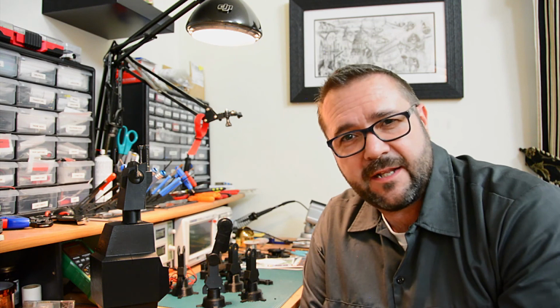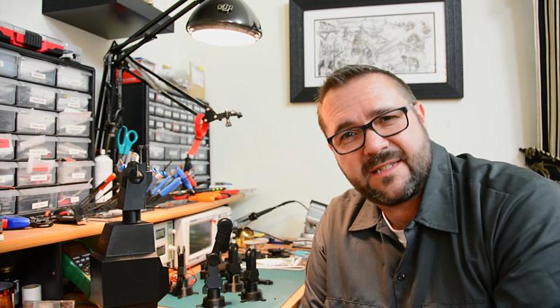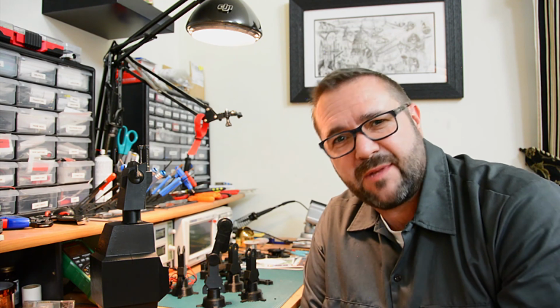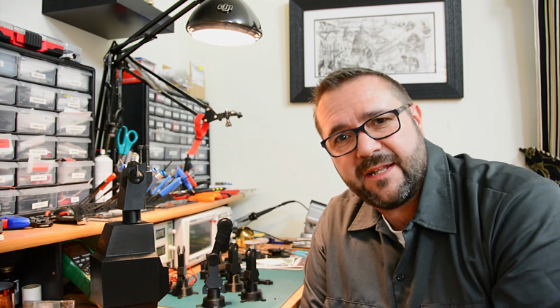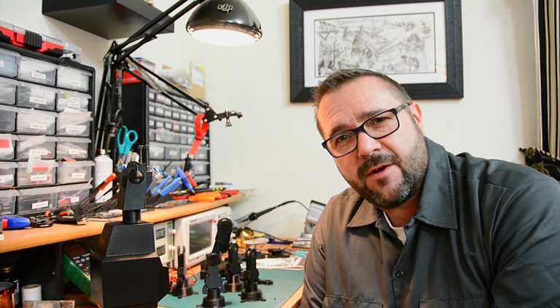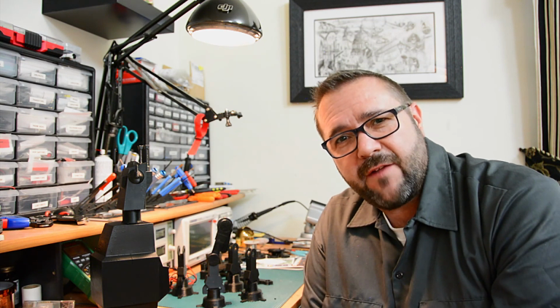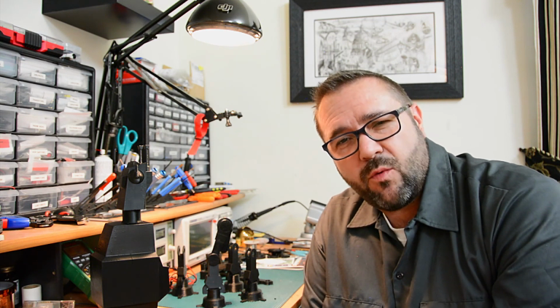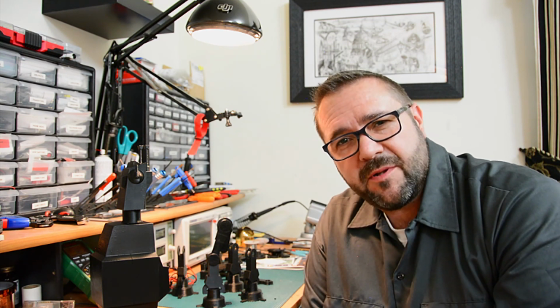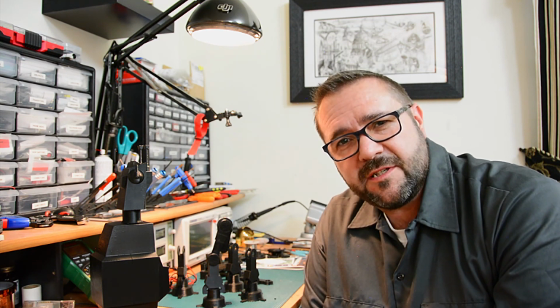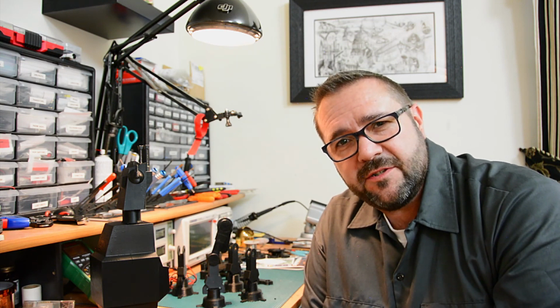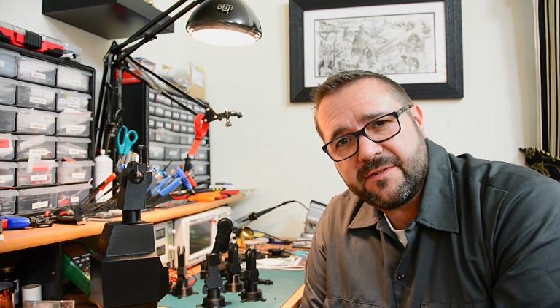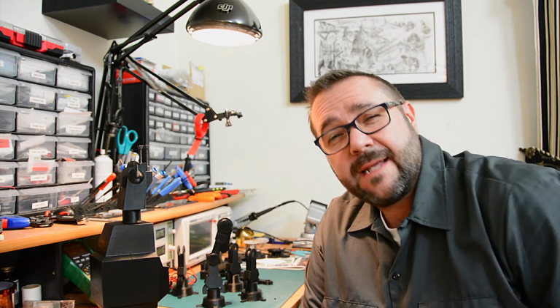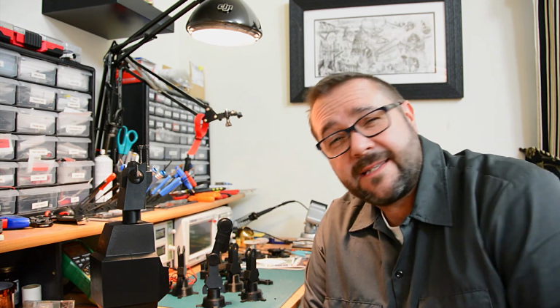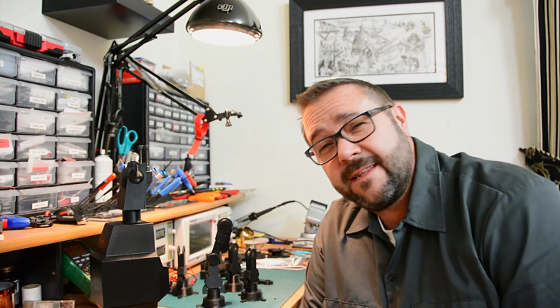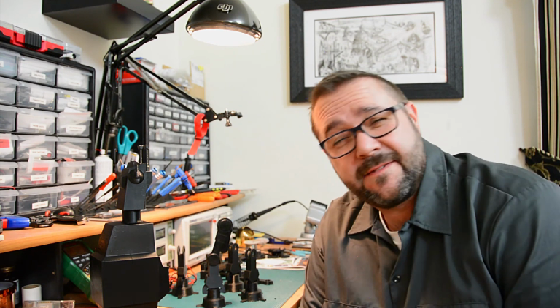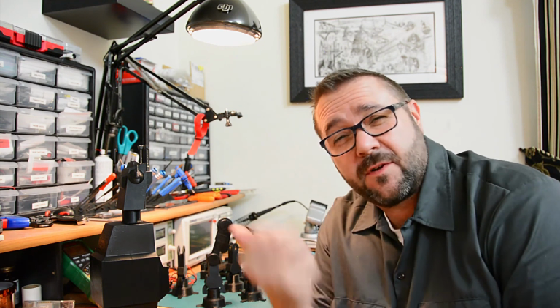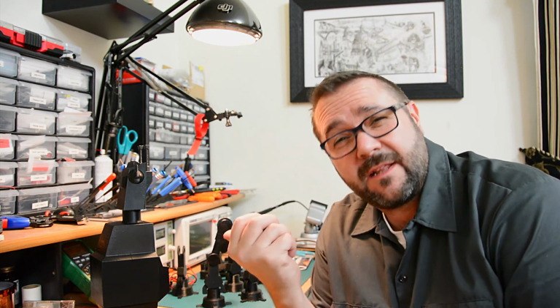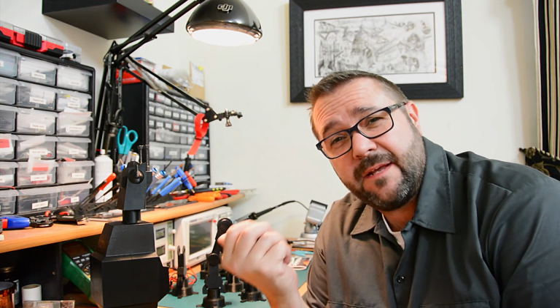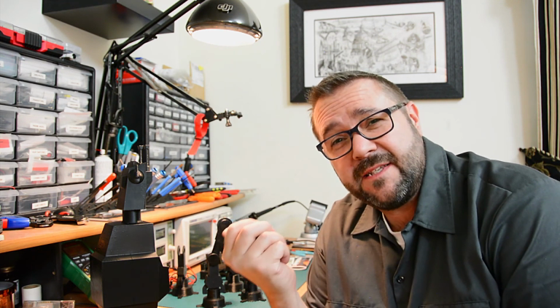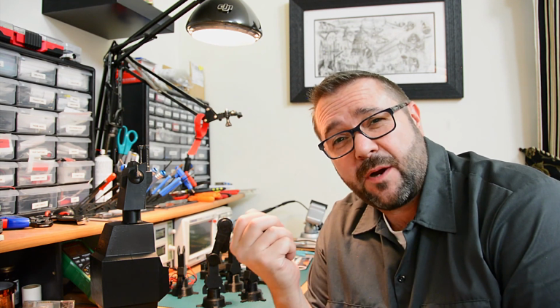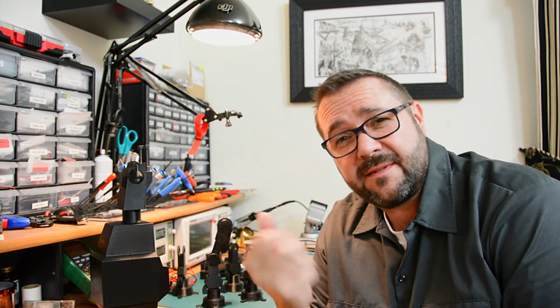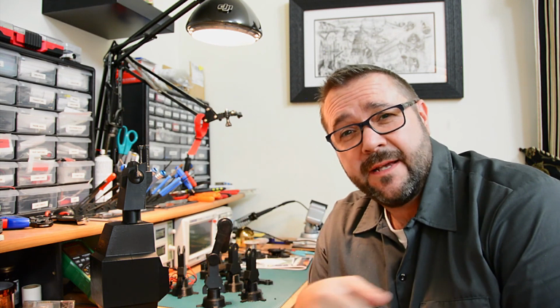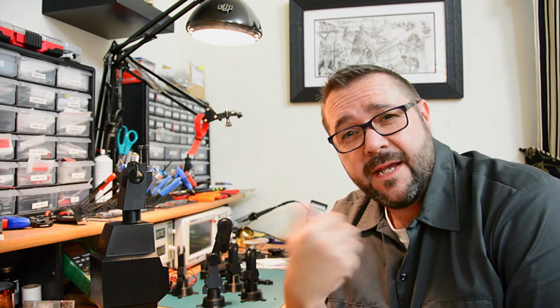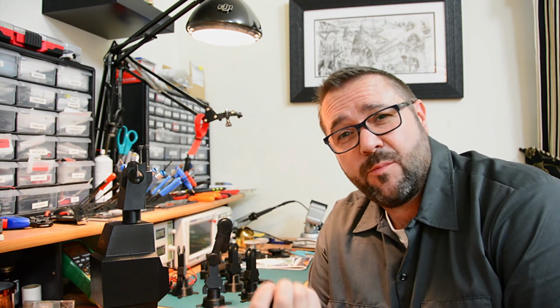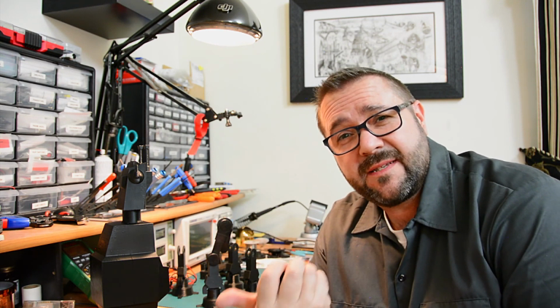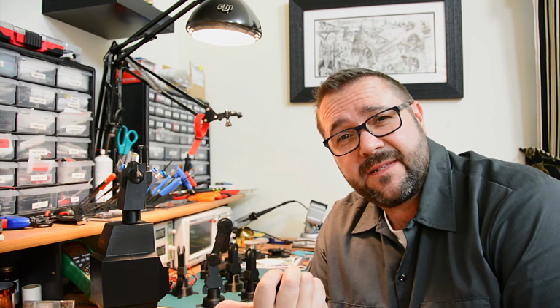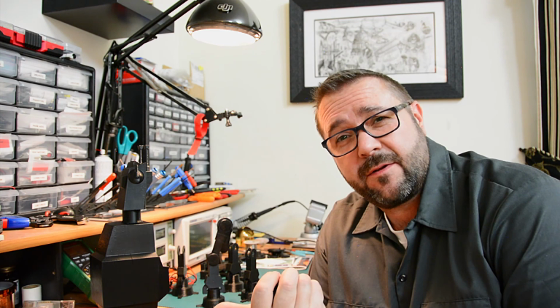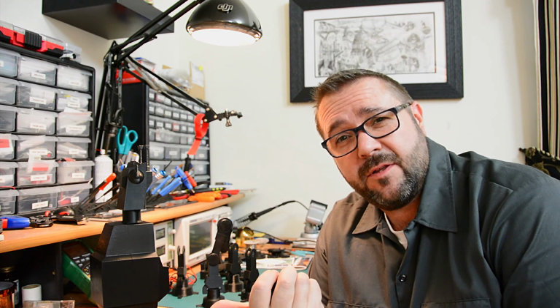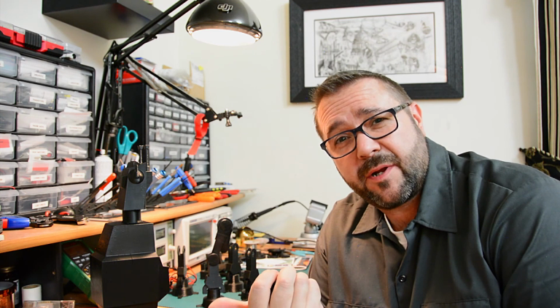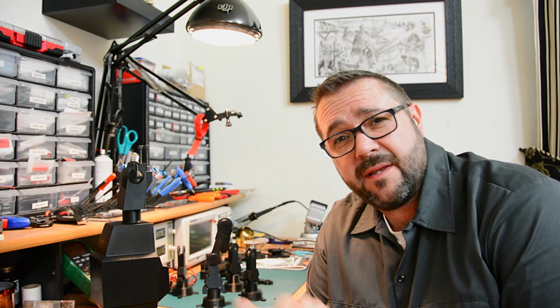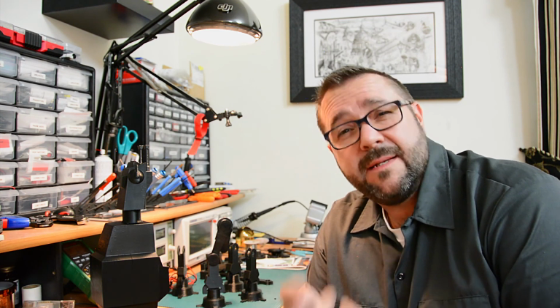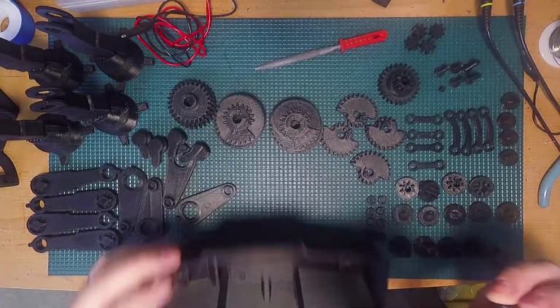The only parts I didn't do in ABS were the body and the head, which are done in a HIPS filament, which generally warps less. For those large parts I wanted to make sure they were solid and didn't split or have any warpage issues. So let's first clean up these parts and hit them with some silicone lubricant.